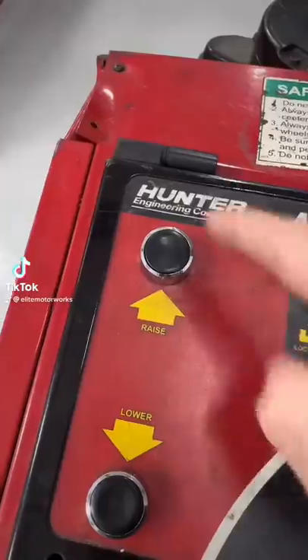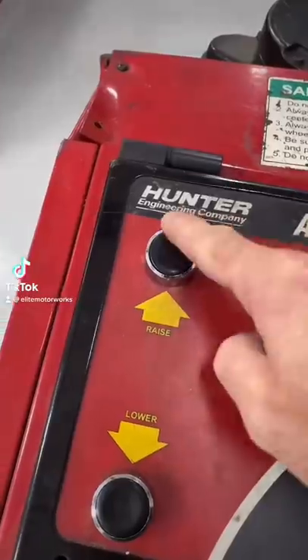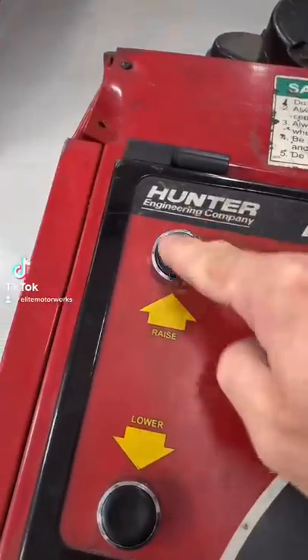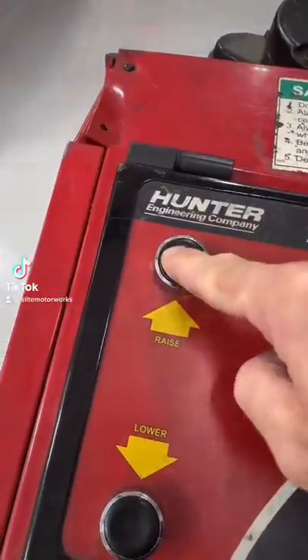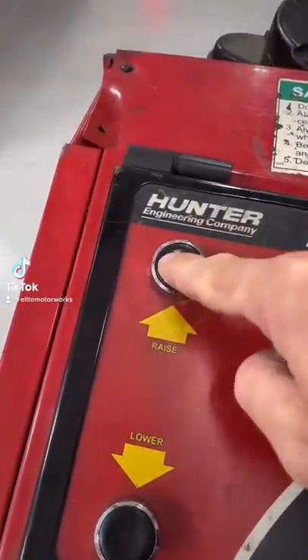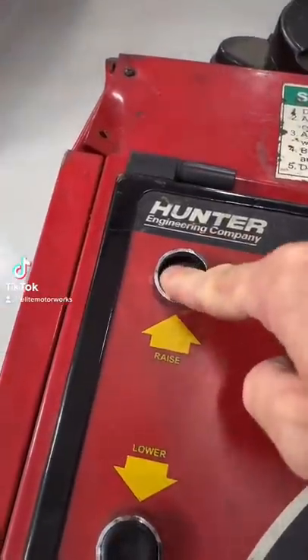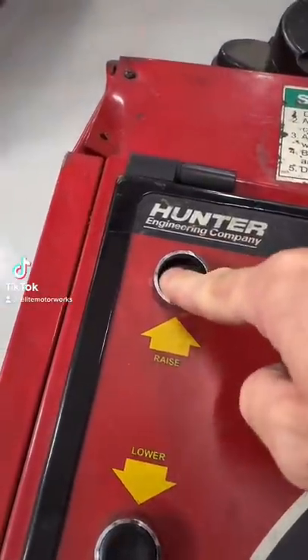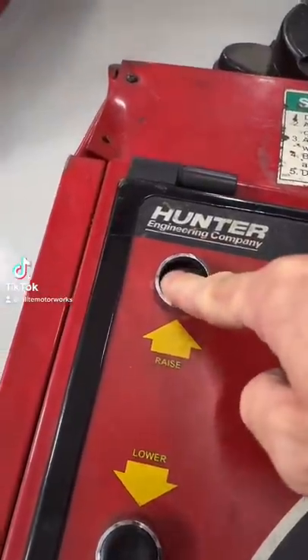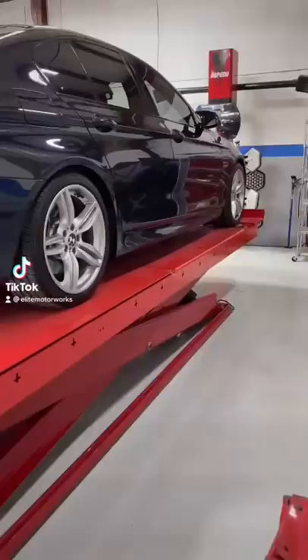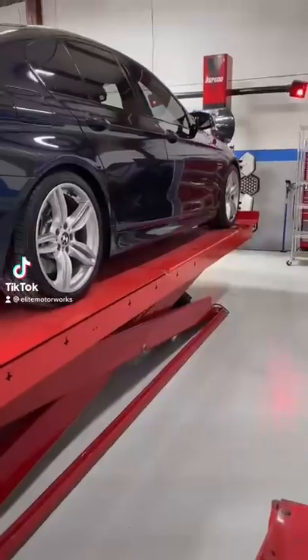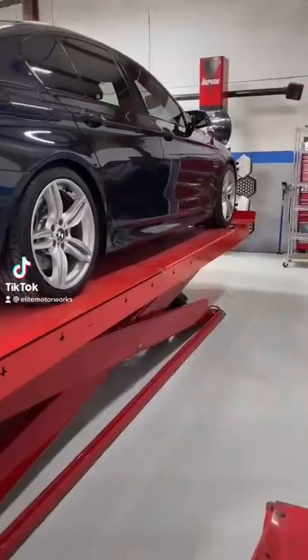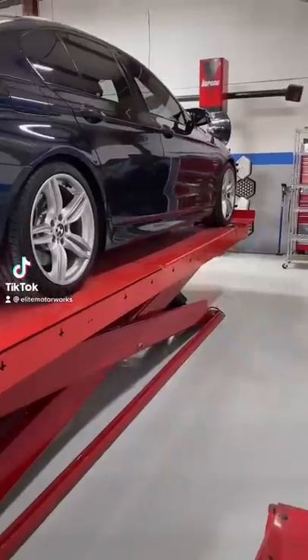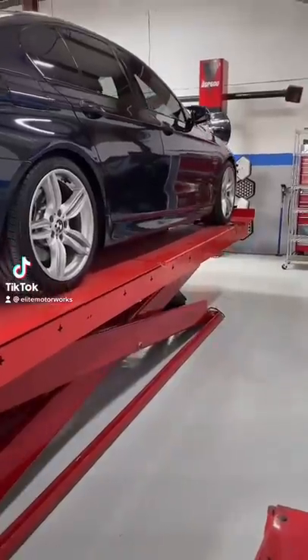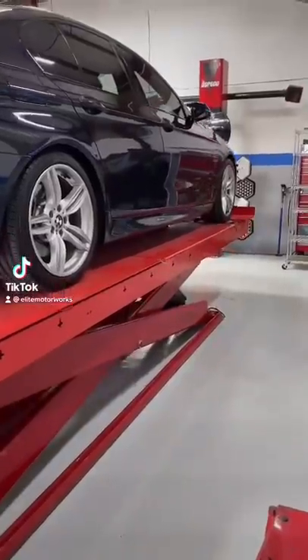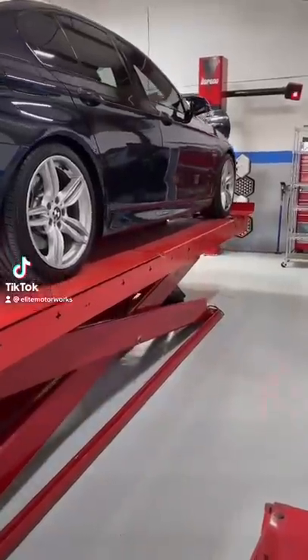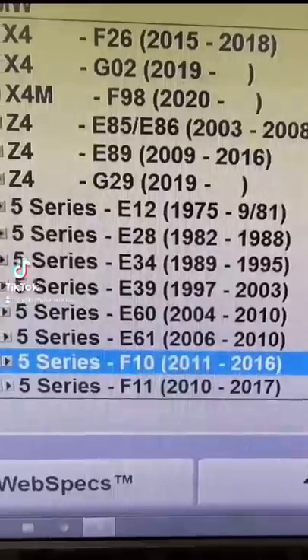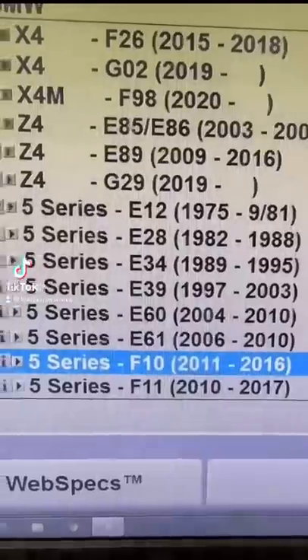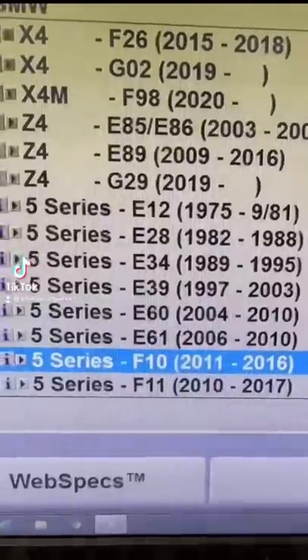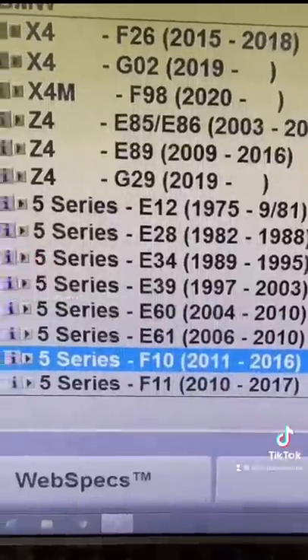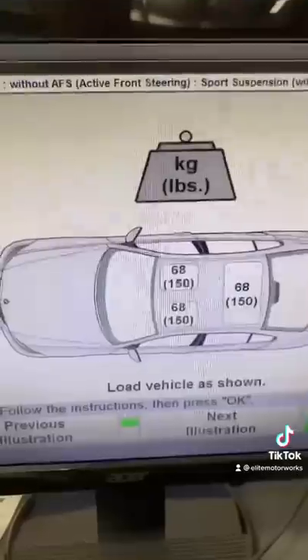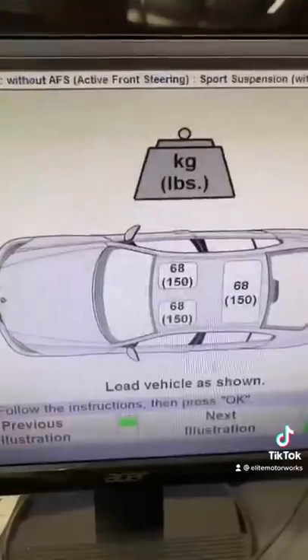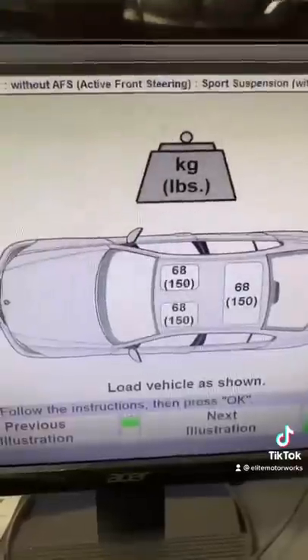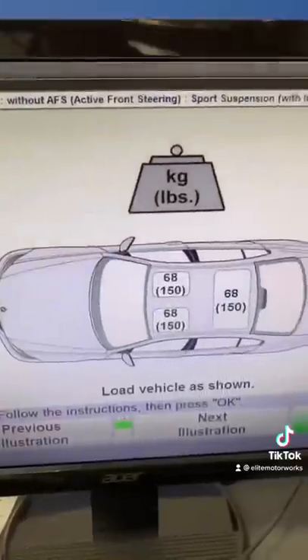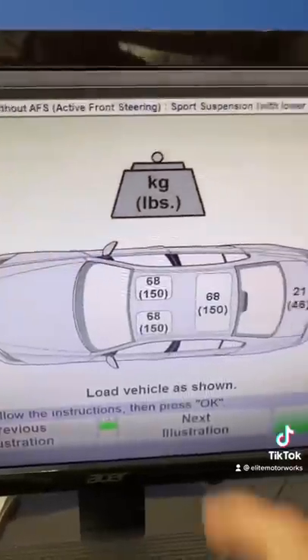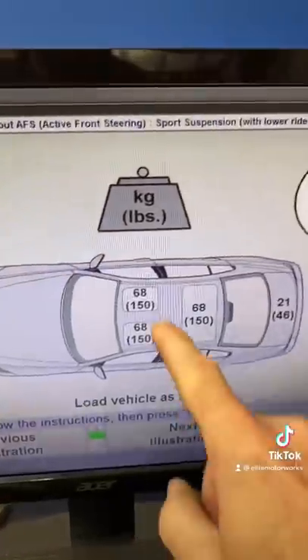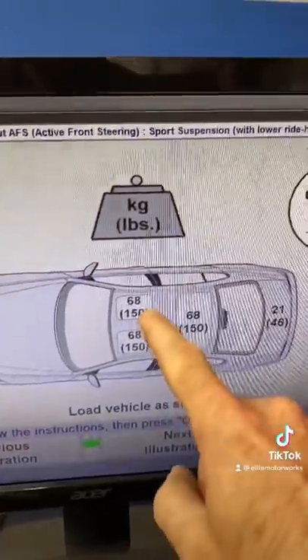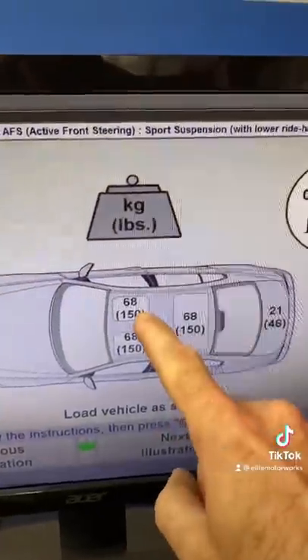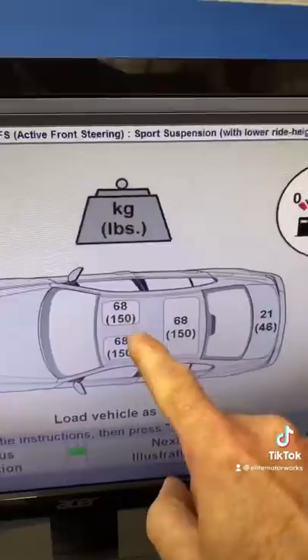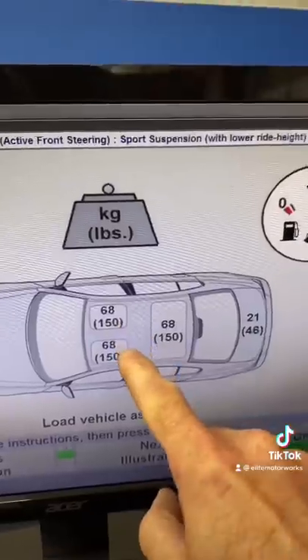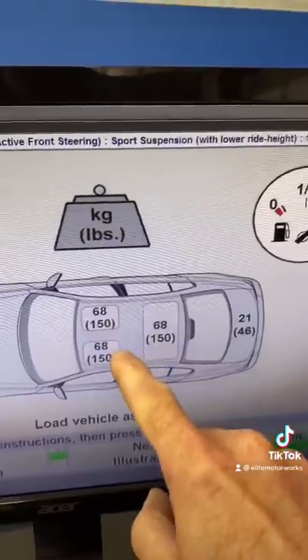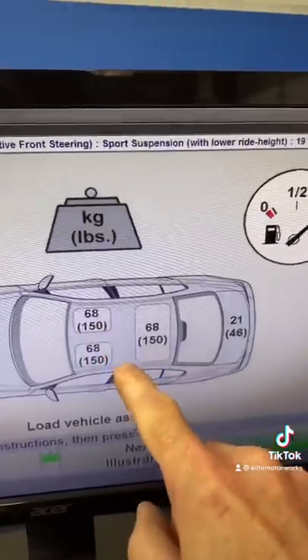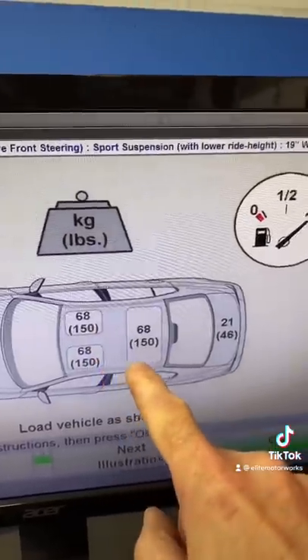I'm doing an alignment on a 2014 BMW 550 after the customer was not very happy with the results he got from a big box tire store.